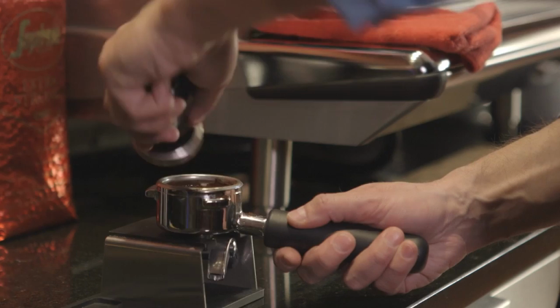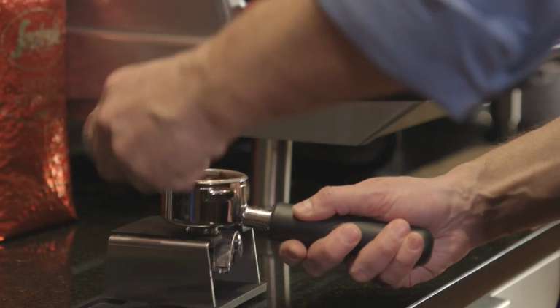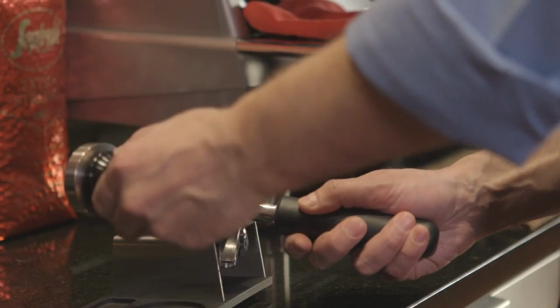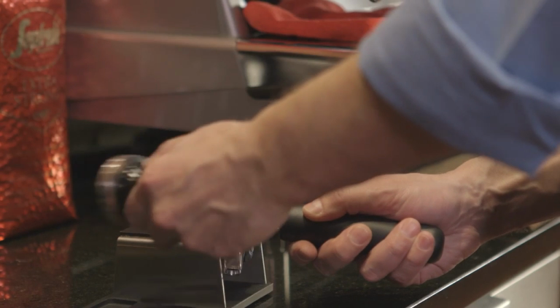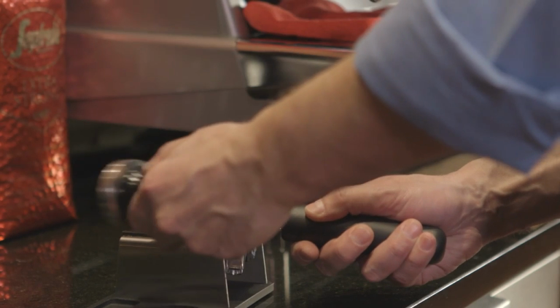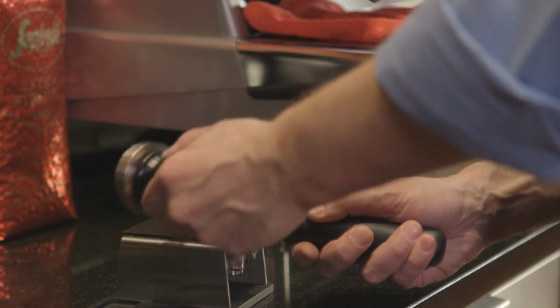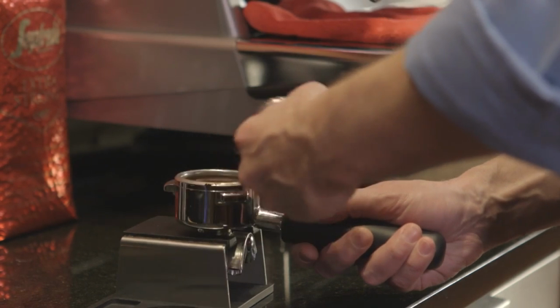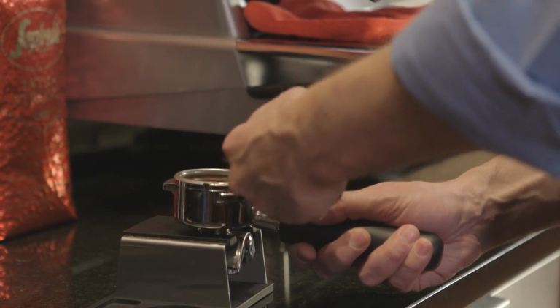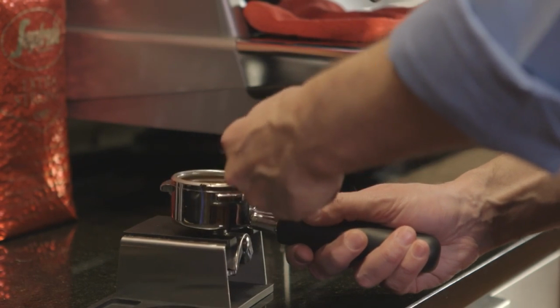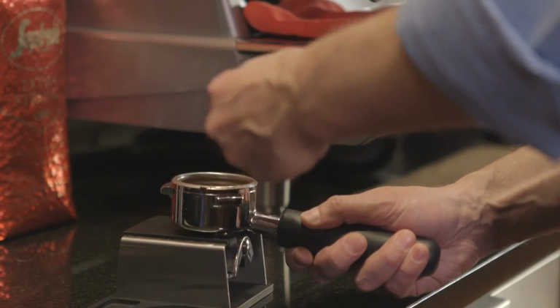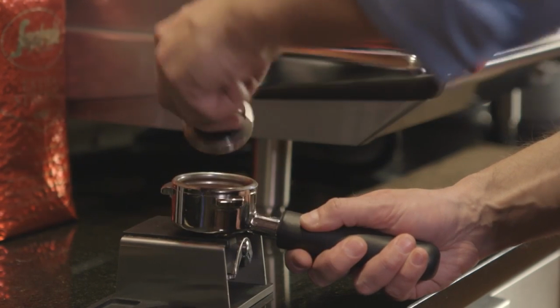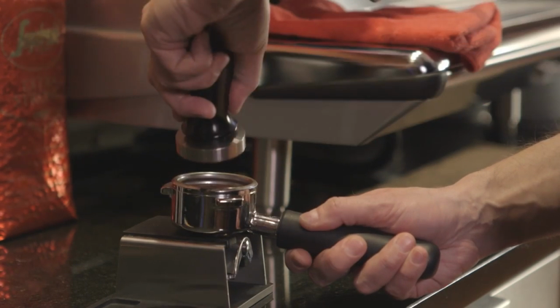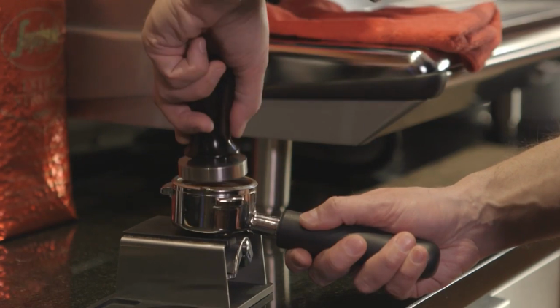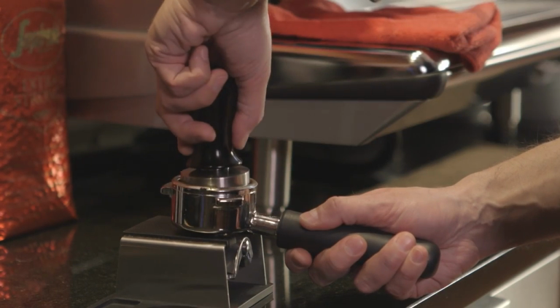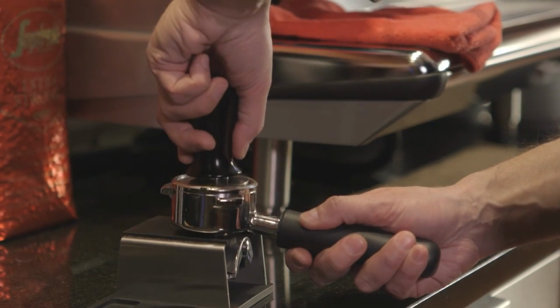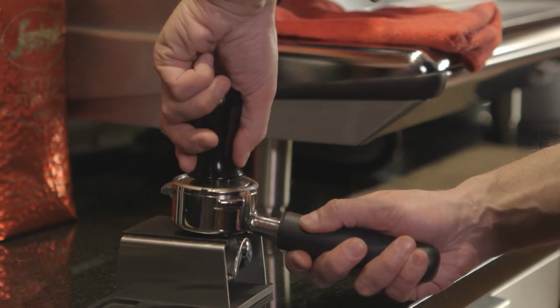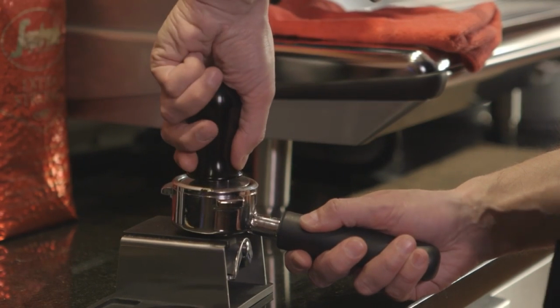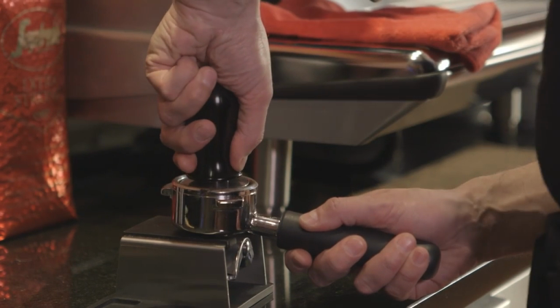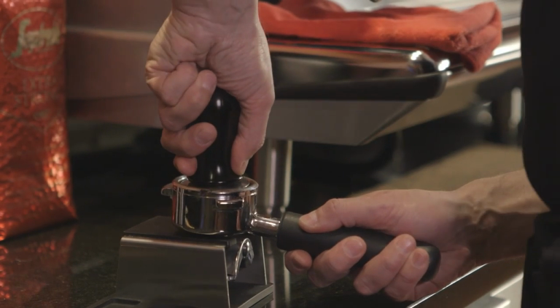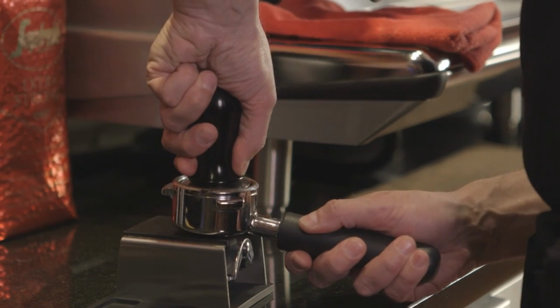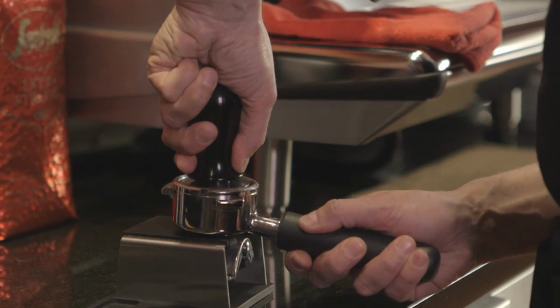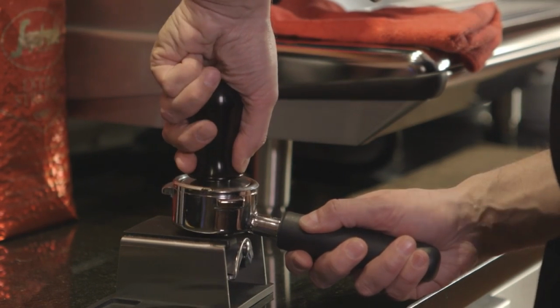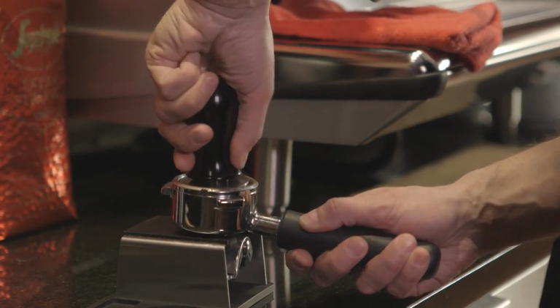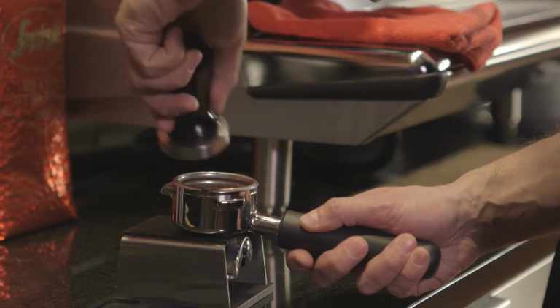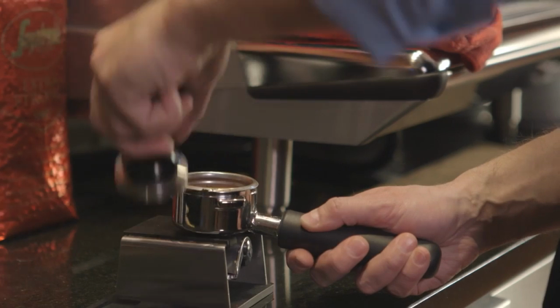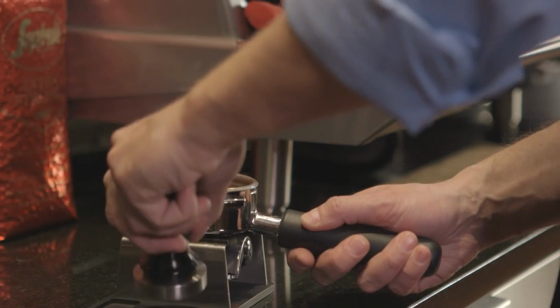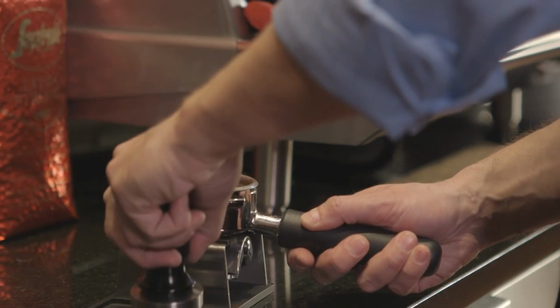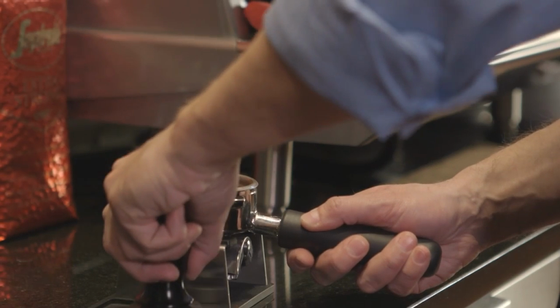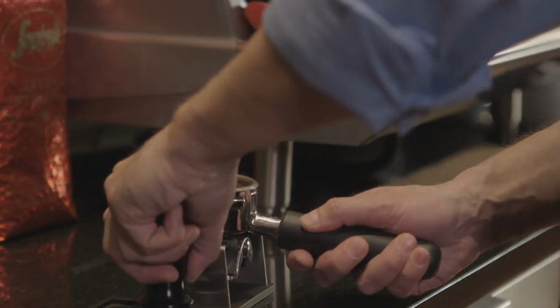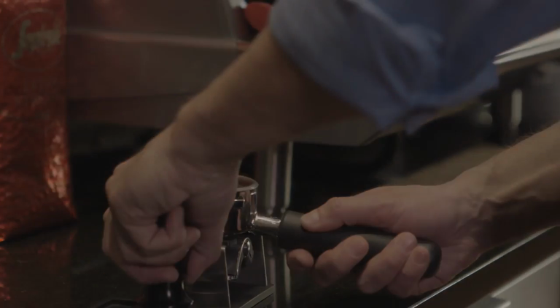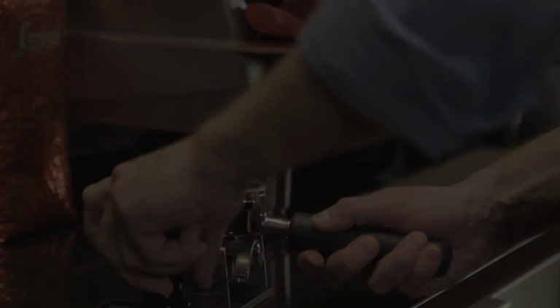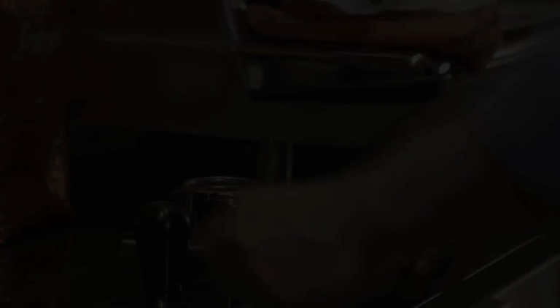Now you're ready to tamp. Press downward with 30 to 40 pounds of pressure. You can use a scale to get an idea of how much pressure you're applying.